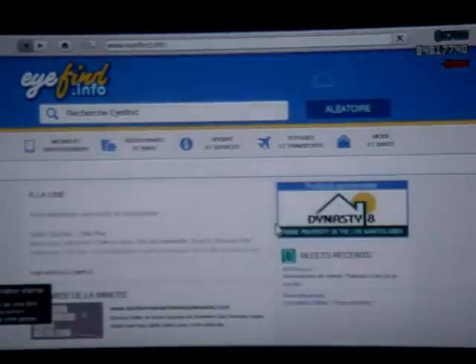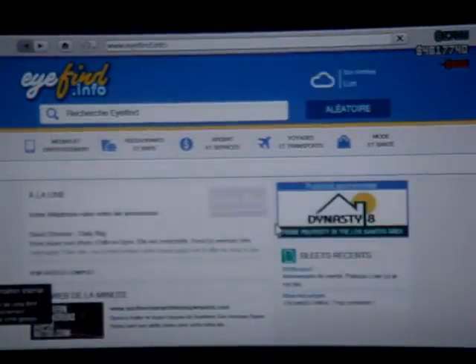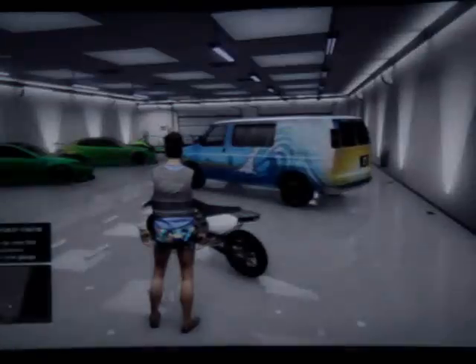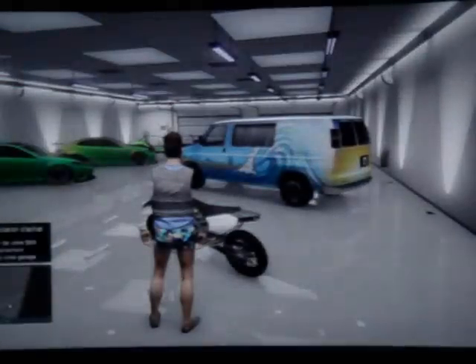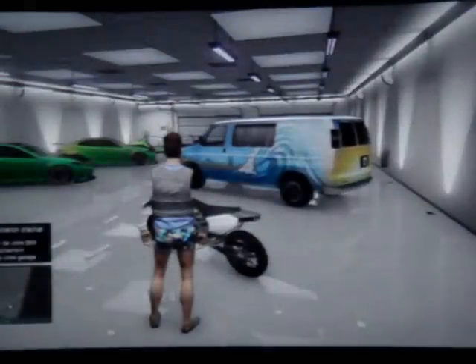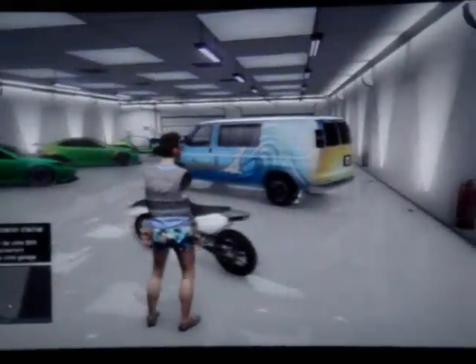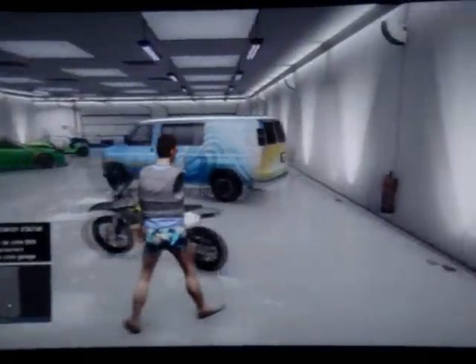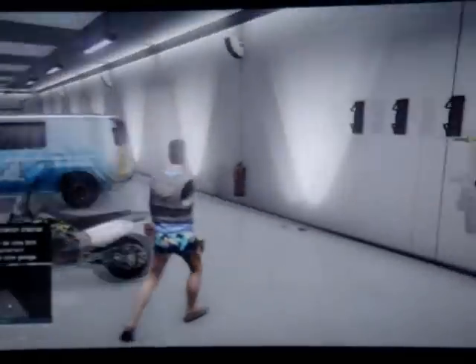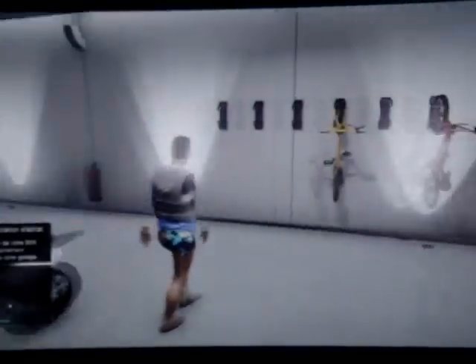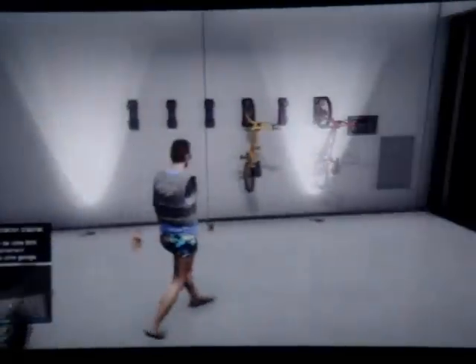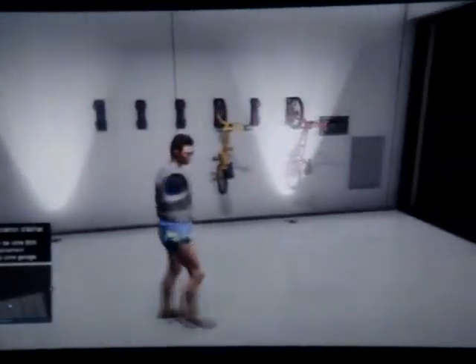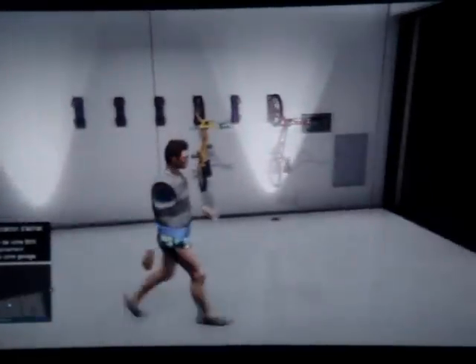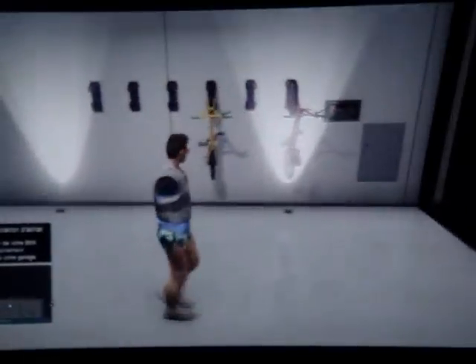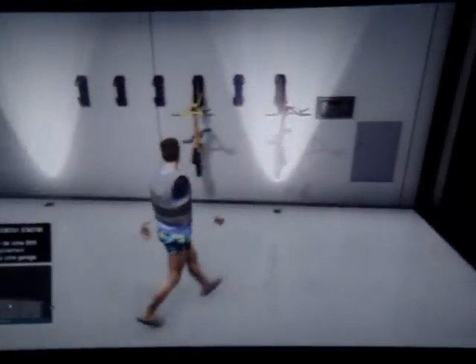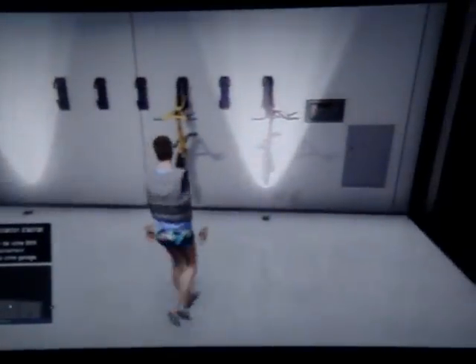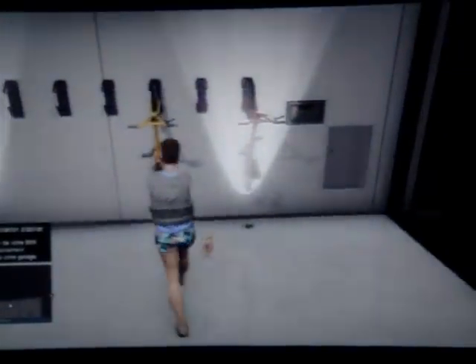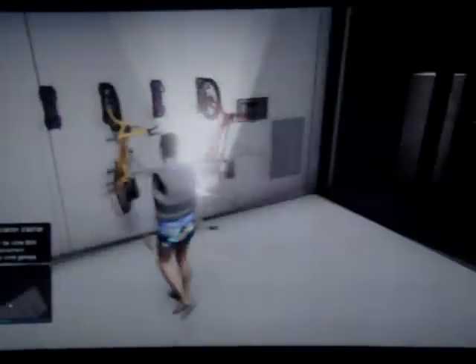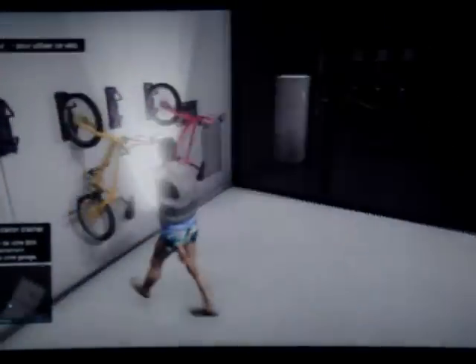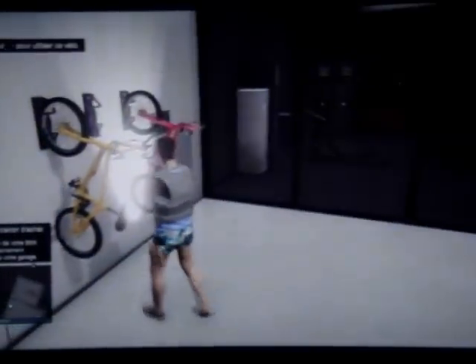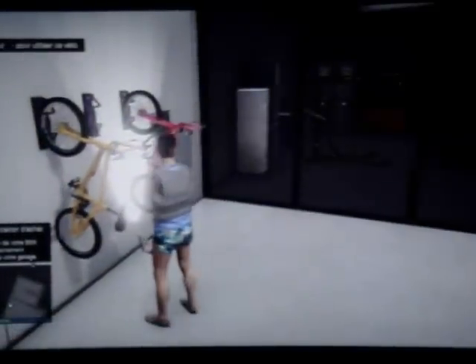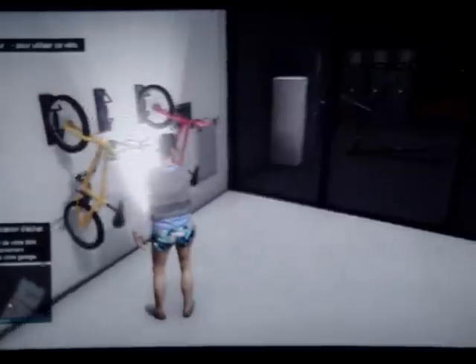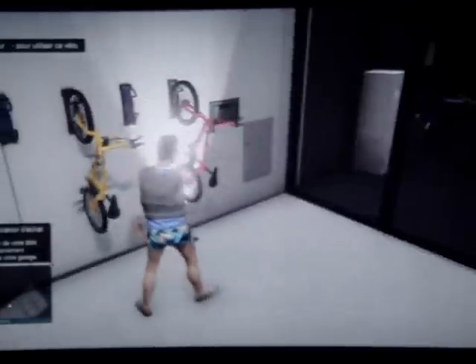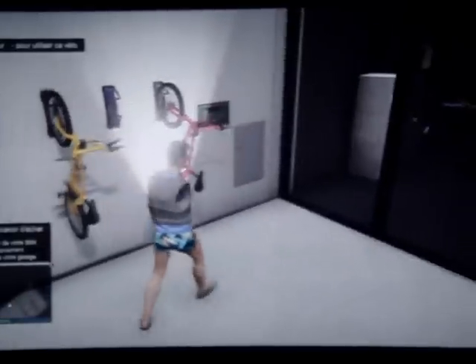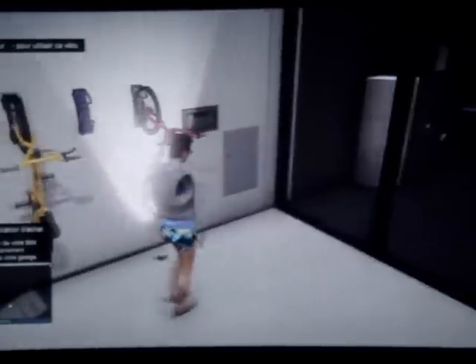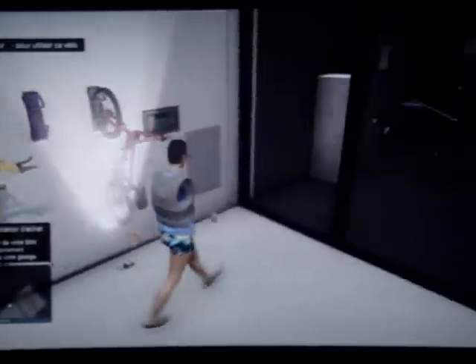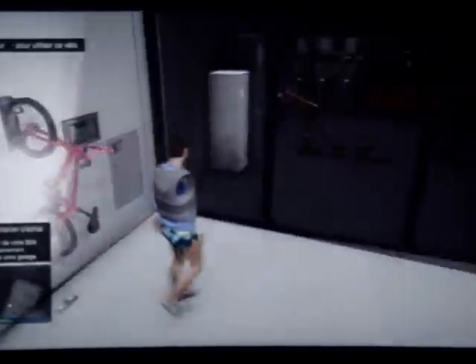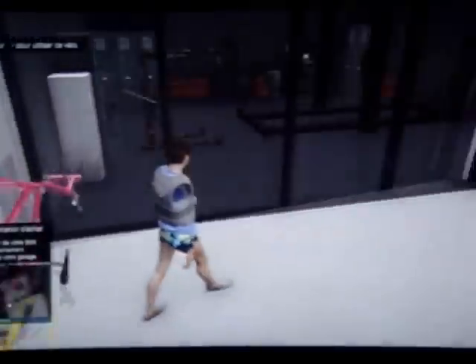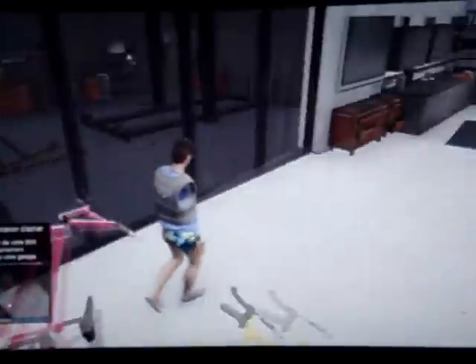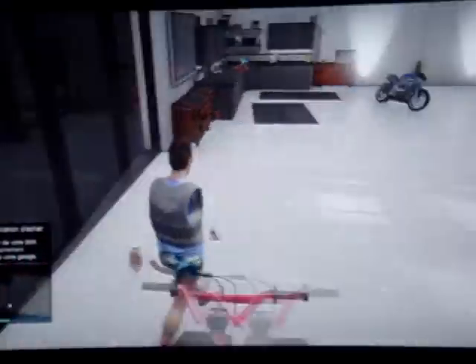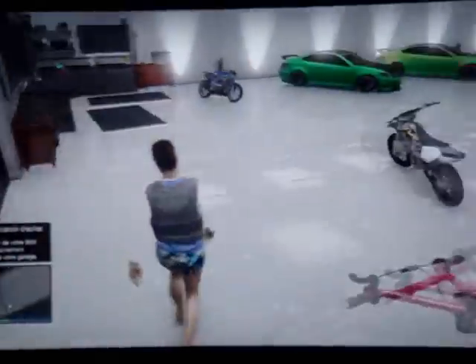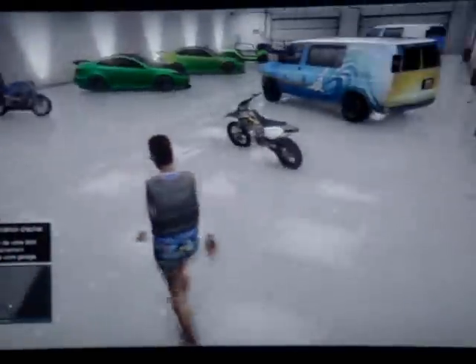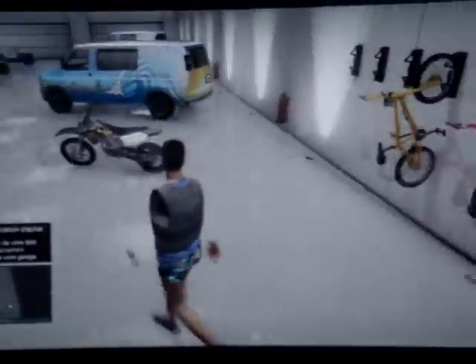Et là vous allez sortir. Donc comme vous pouvez le voir, j'ai acheté un BMX en jaune et en rose — c'est assez joli.